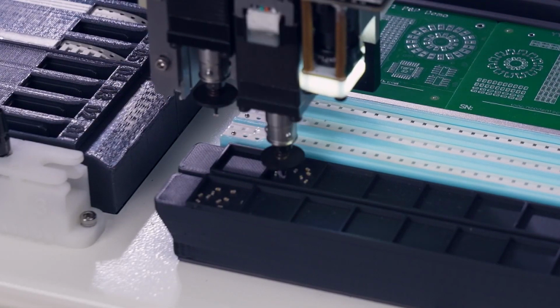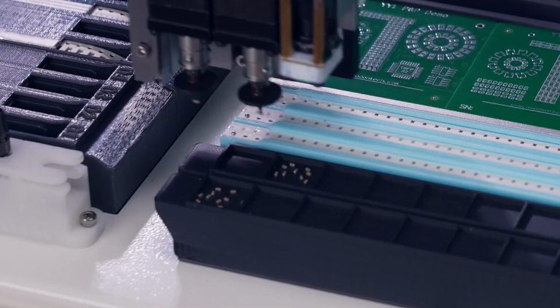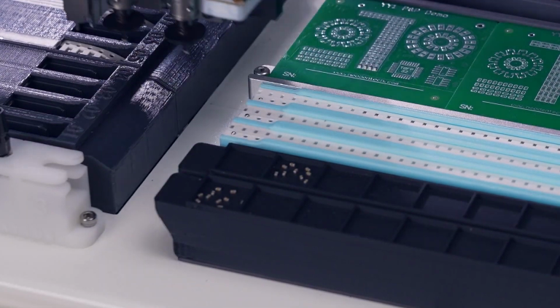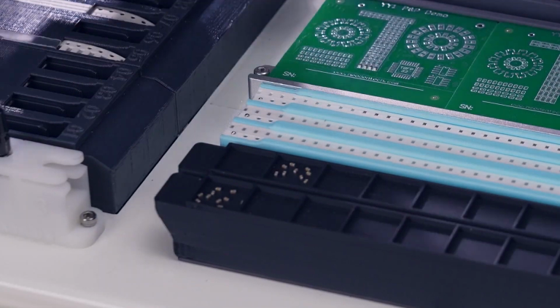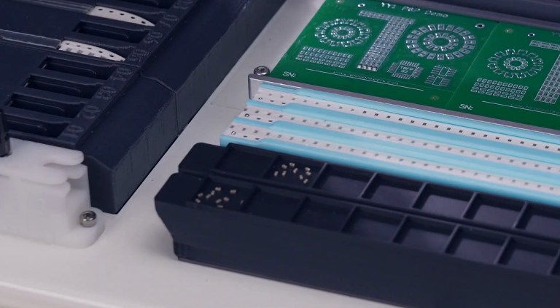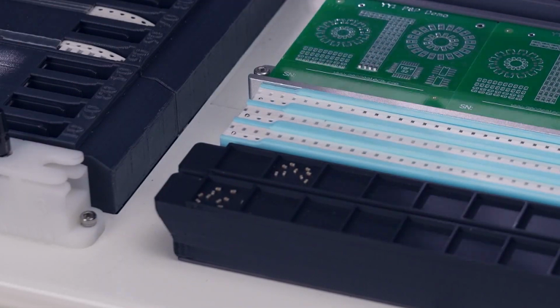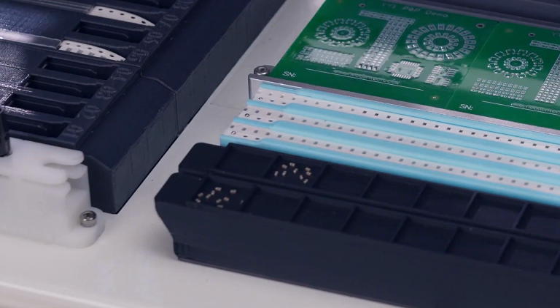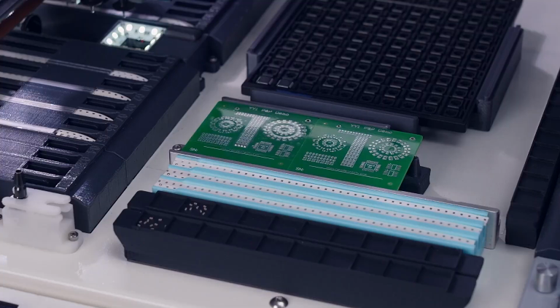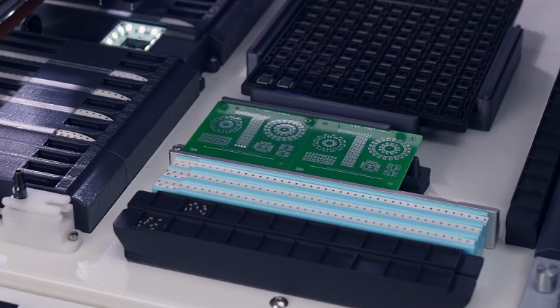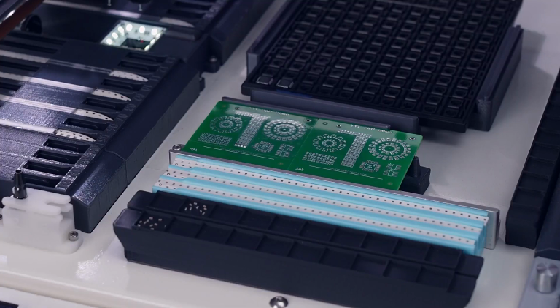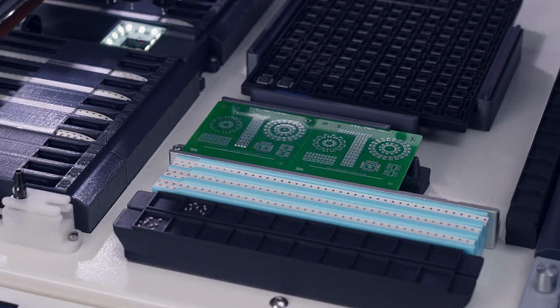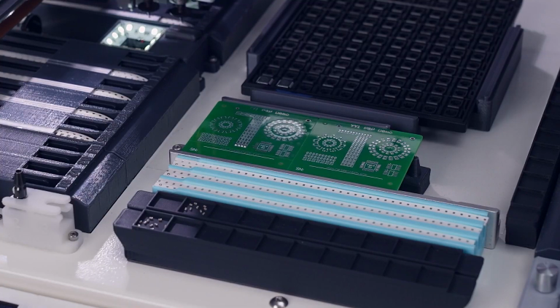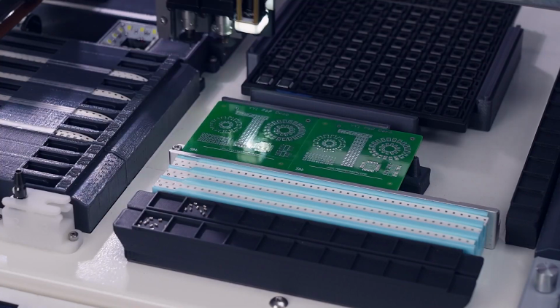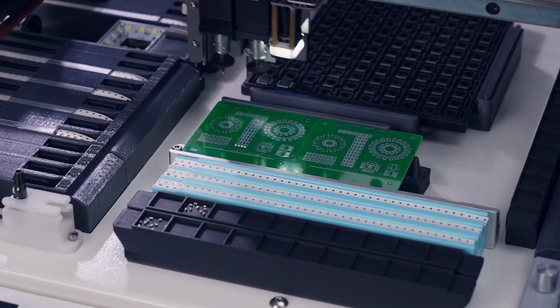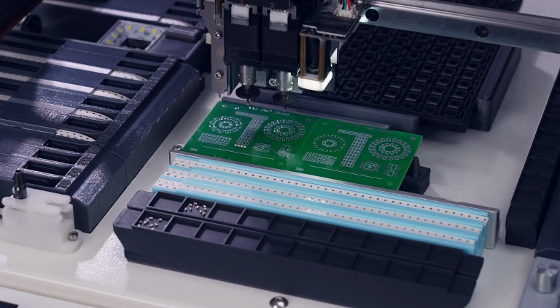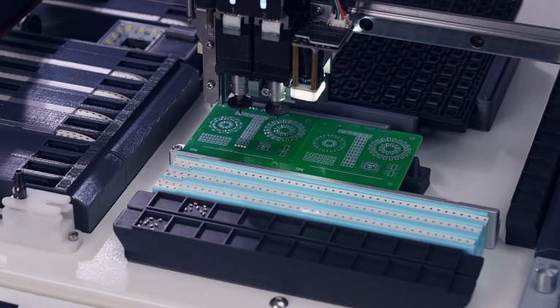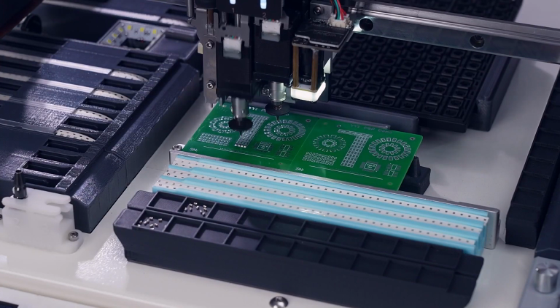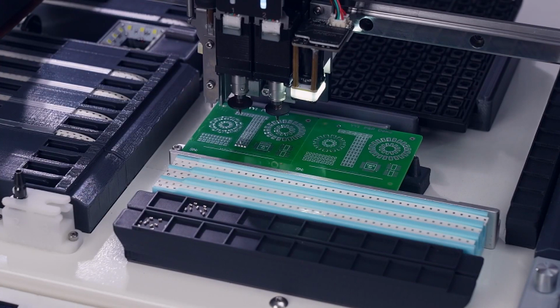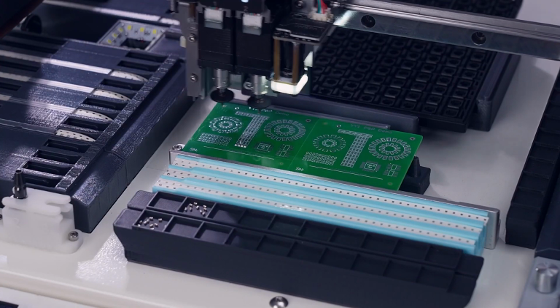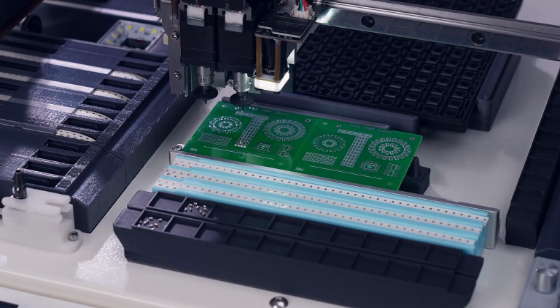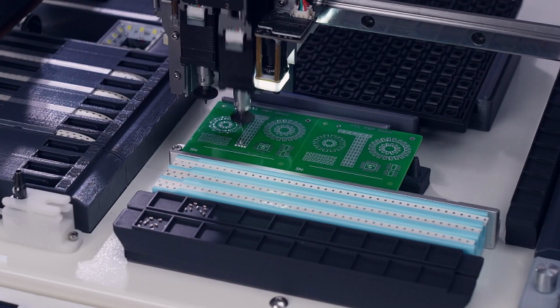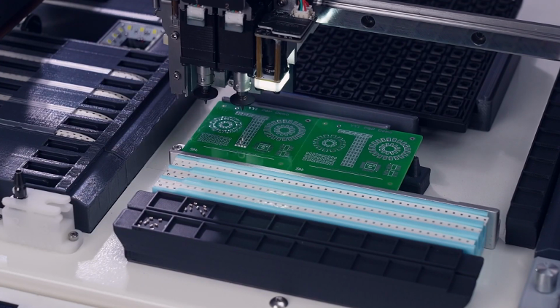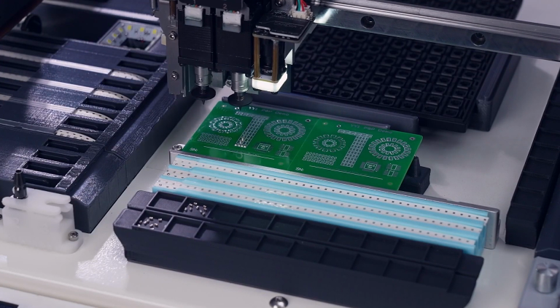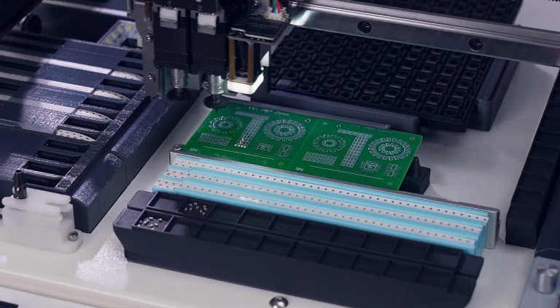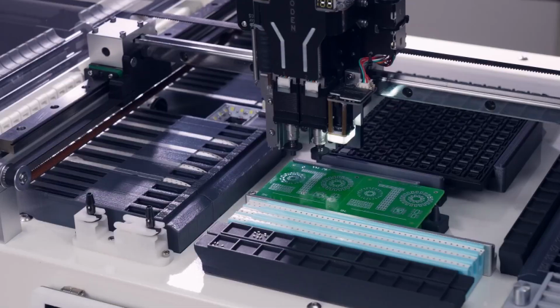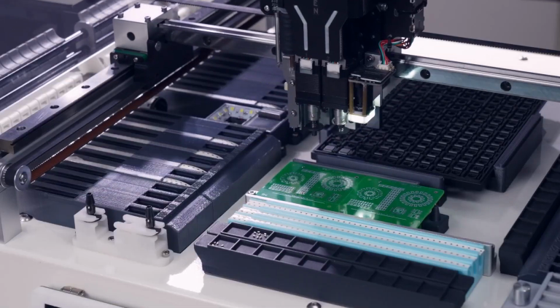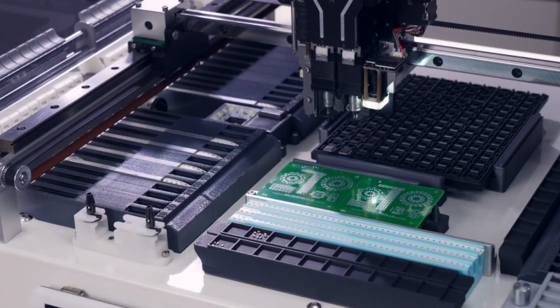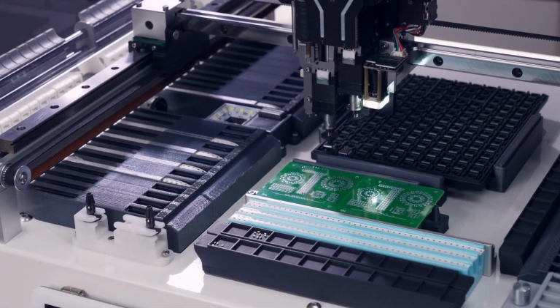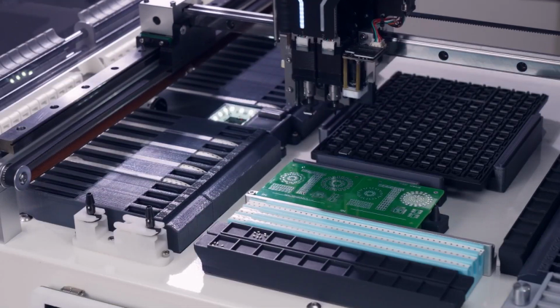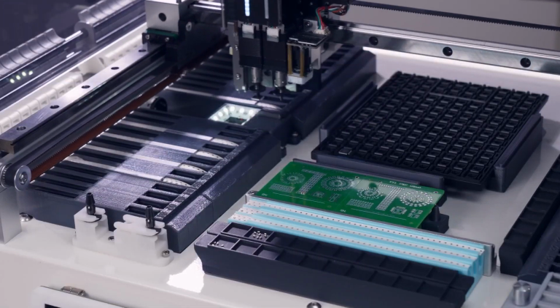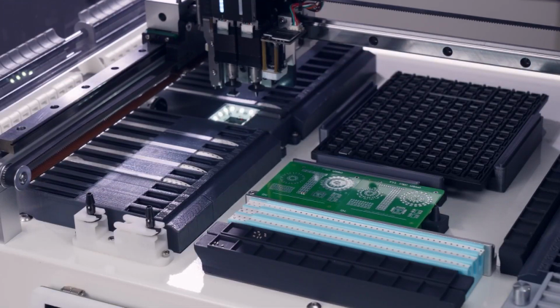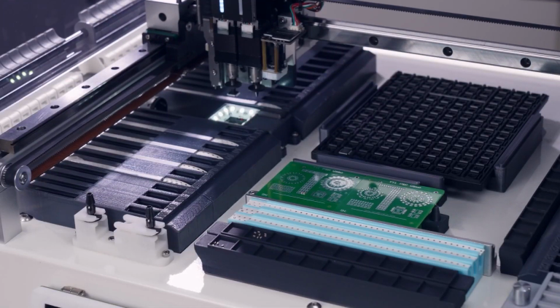In this video we'll walk you through how to unbox and set up your YY1 pick-and-place machine.